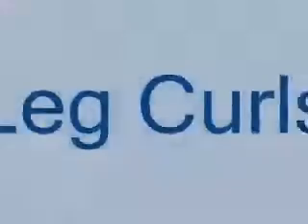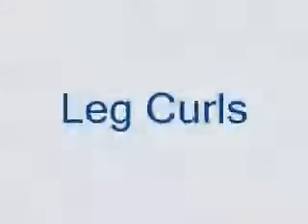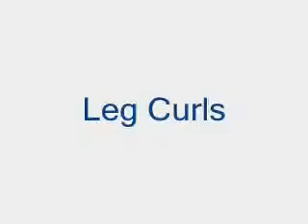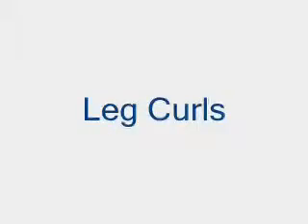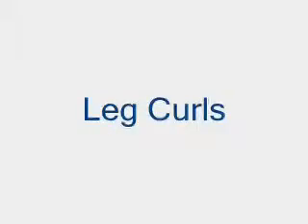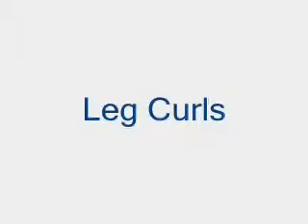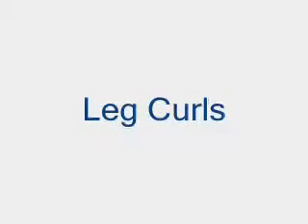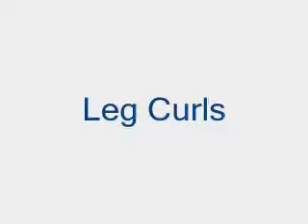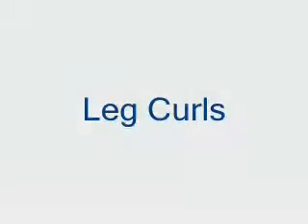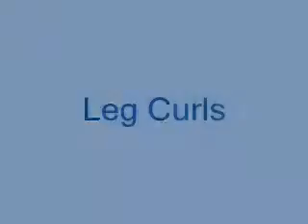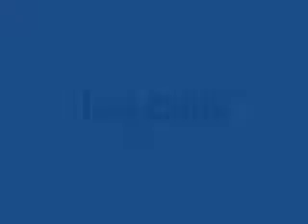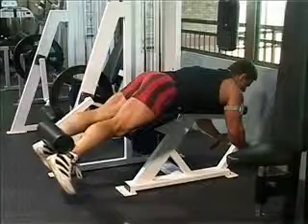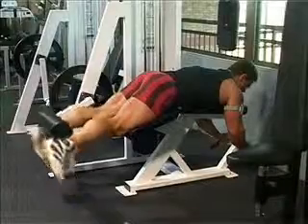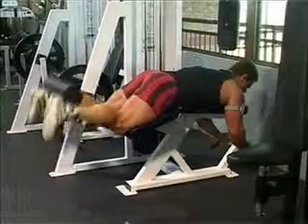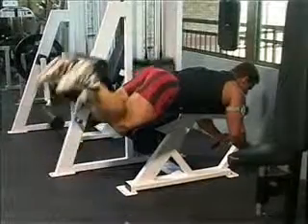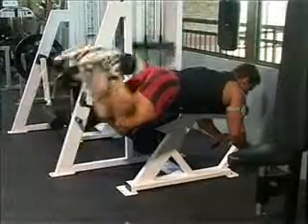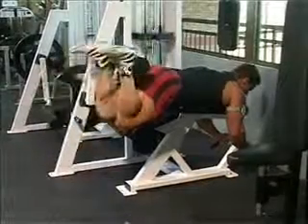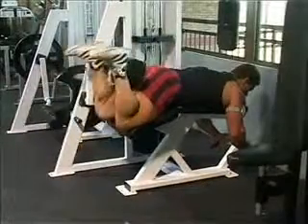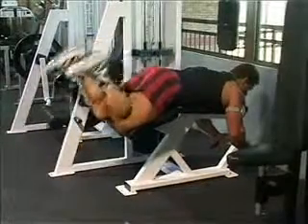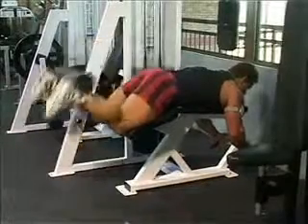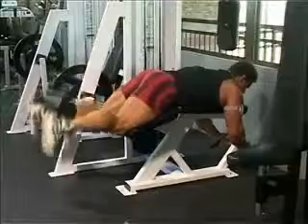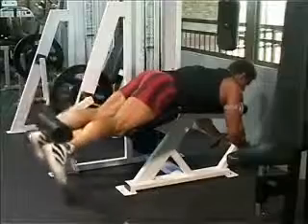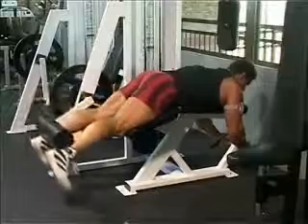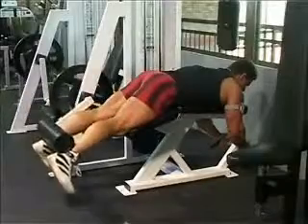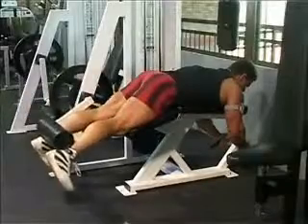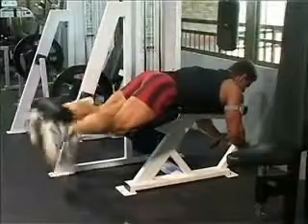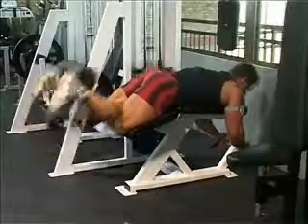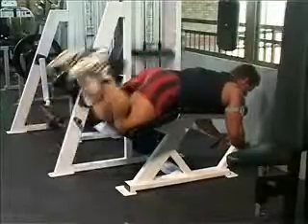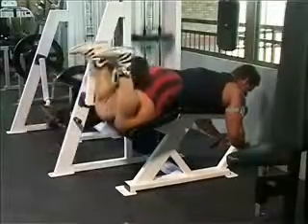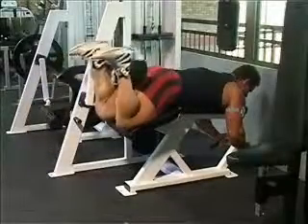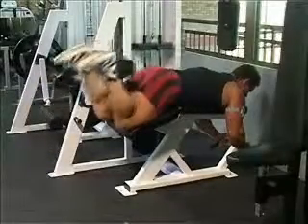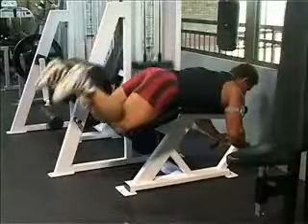Lying Leg Curl. Make any necessary adjustments to the machine, lying face down on the machine with the feet underneath the foot pad.